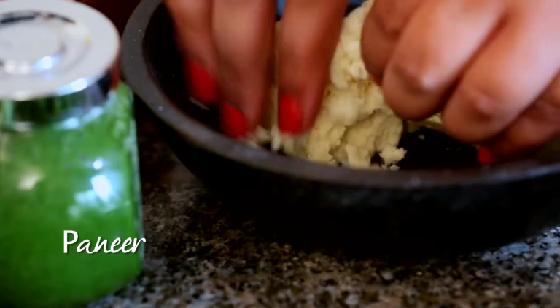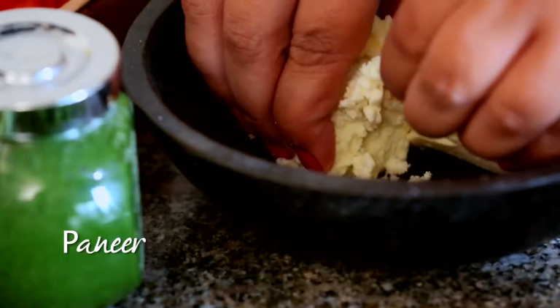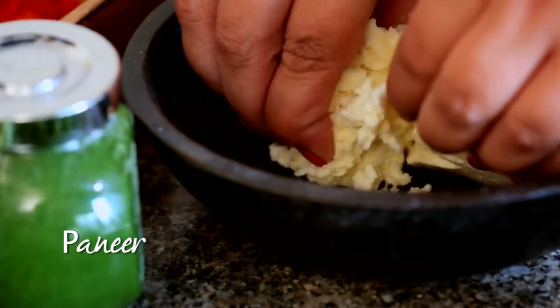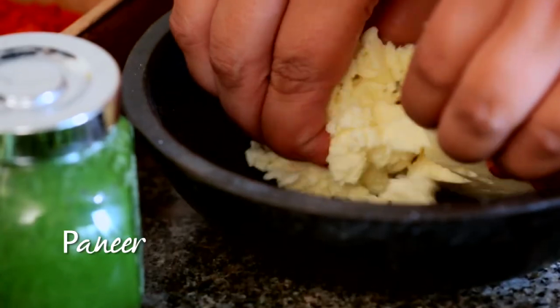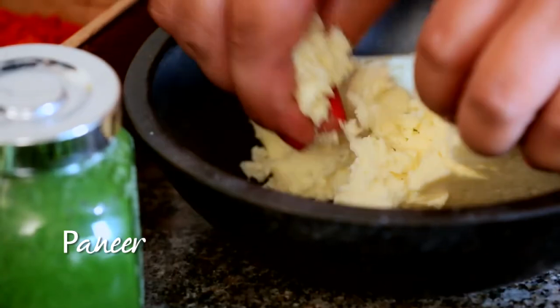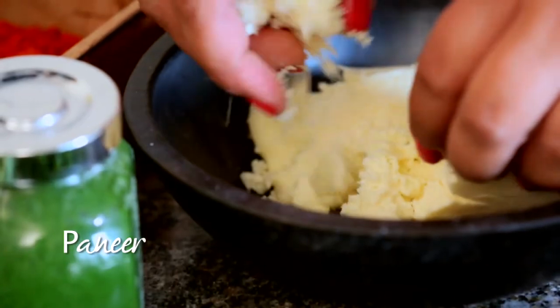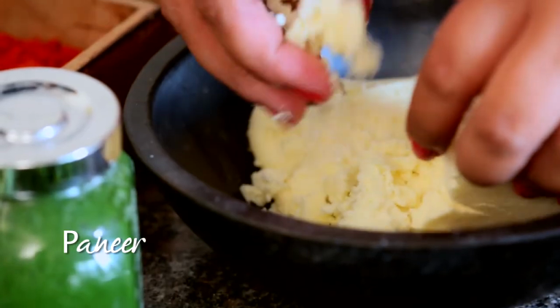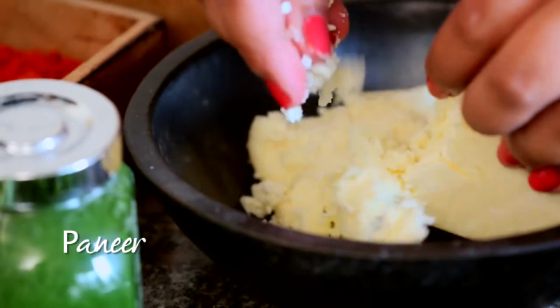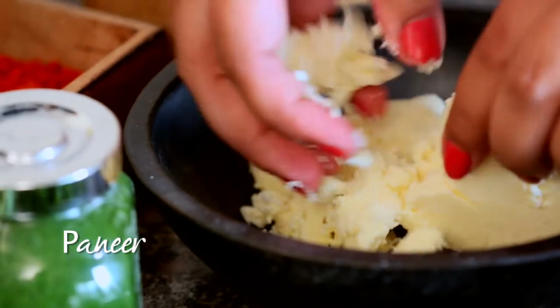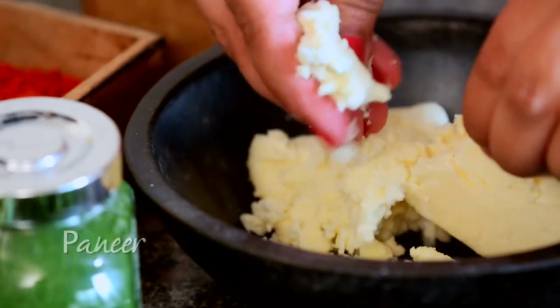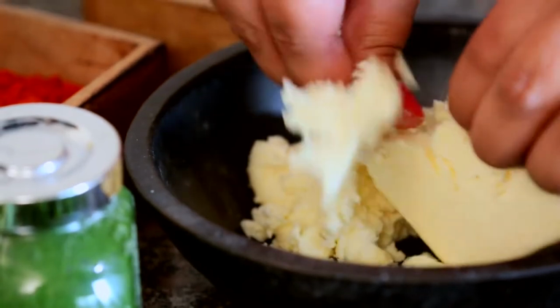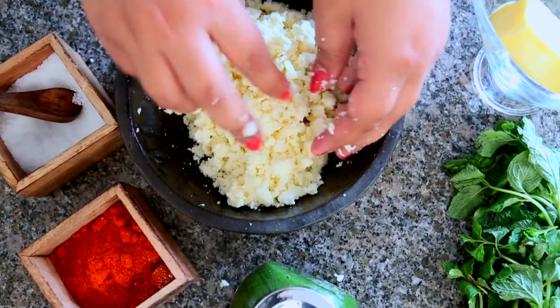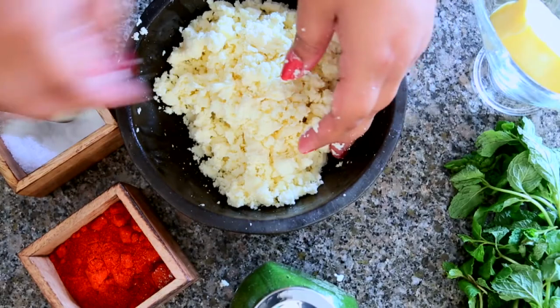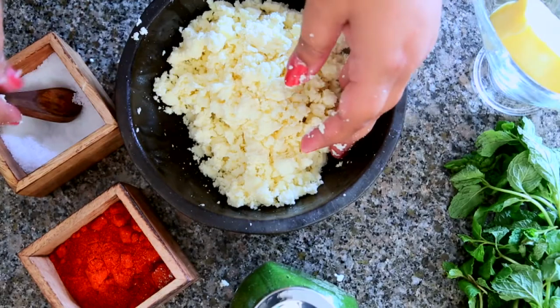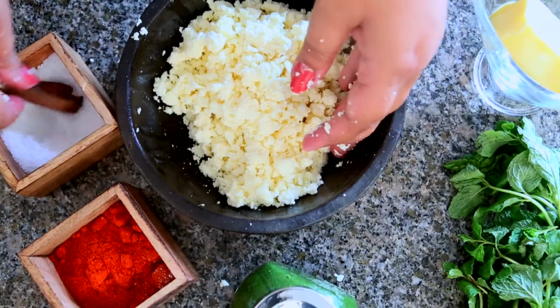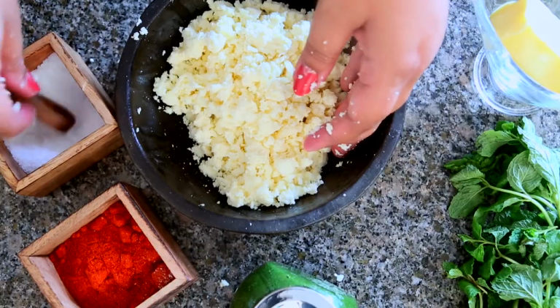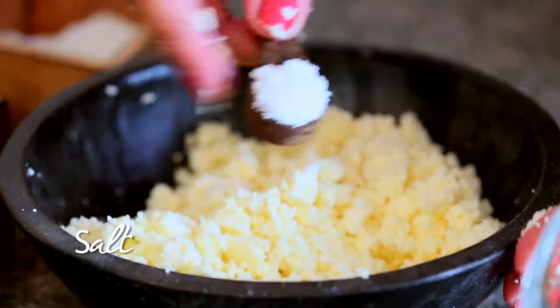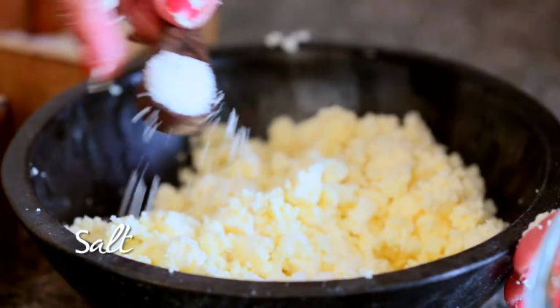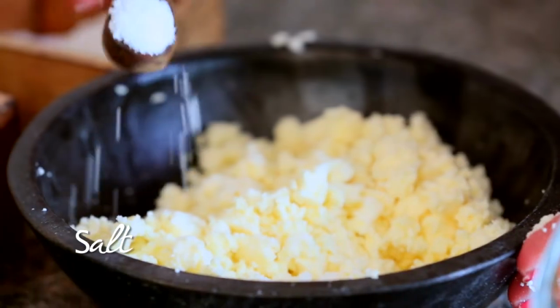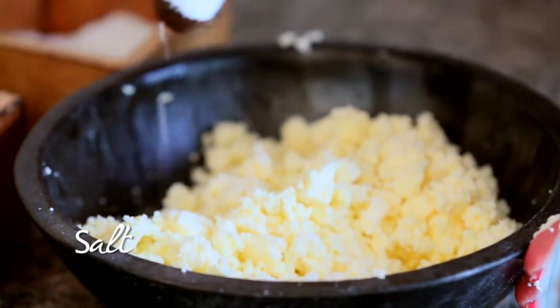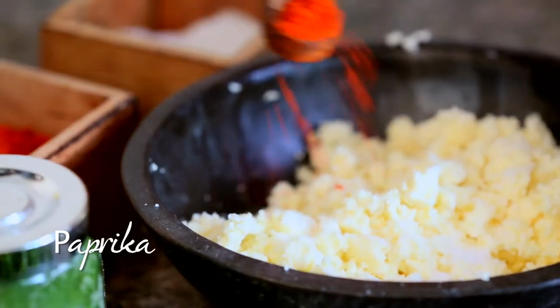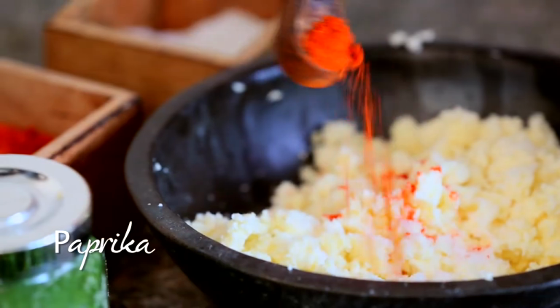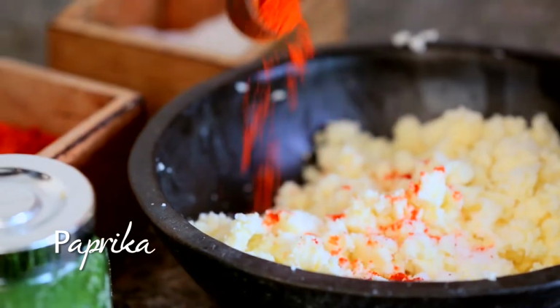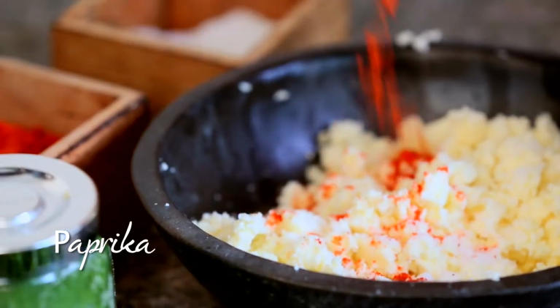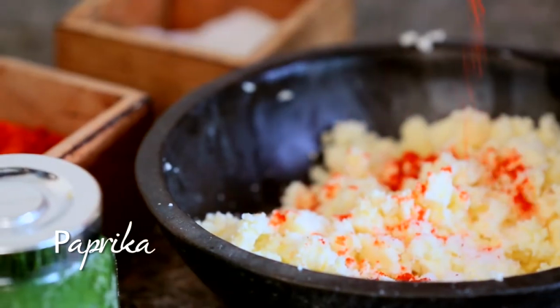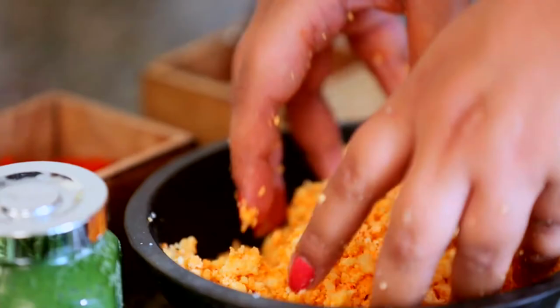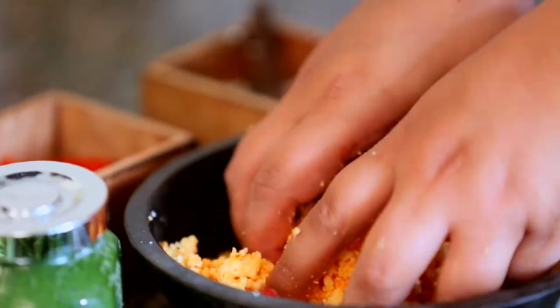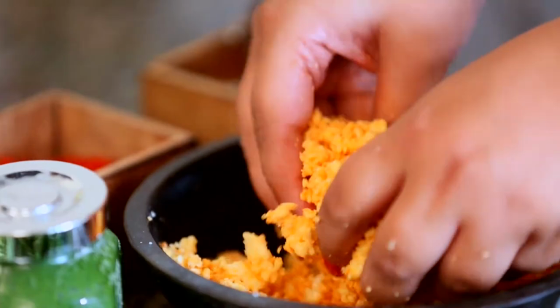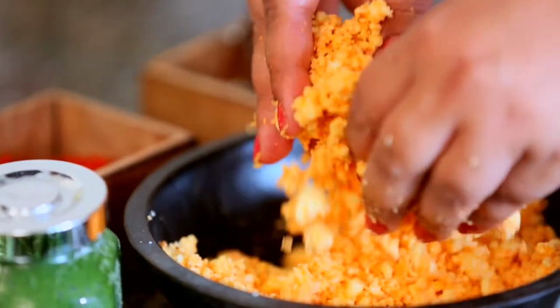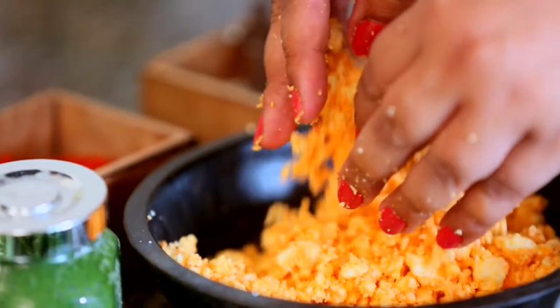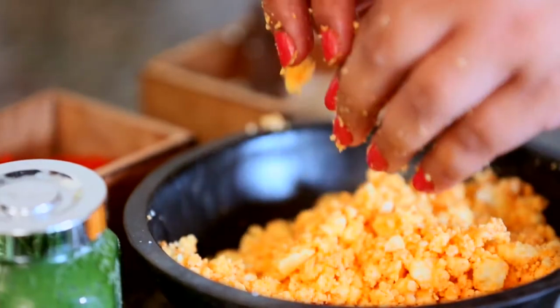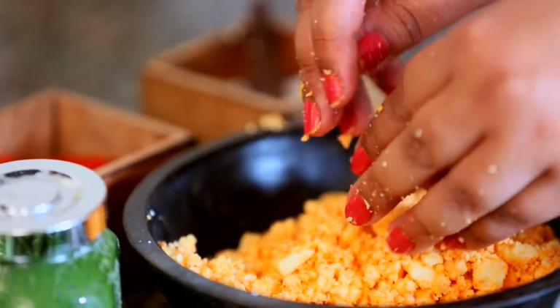Meanwhile, I mix crumbled paneer, salt, and paprika together and keep it aside.